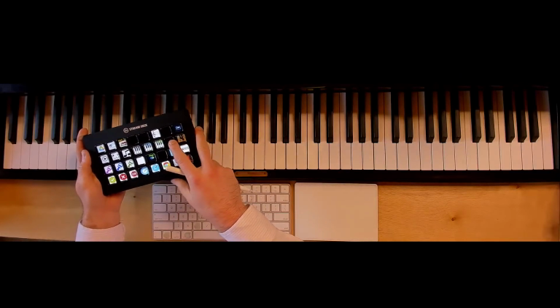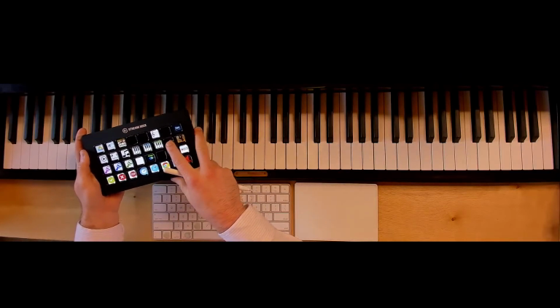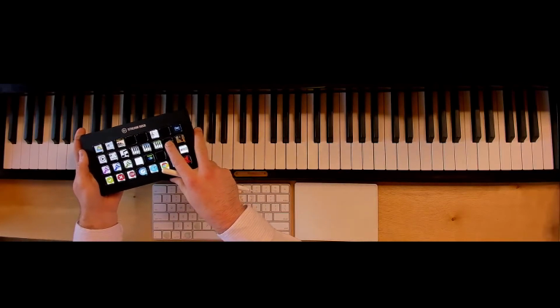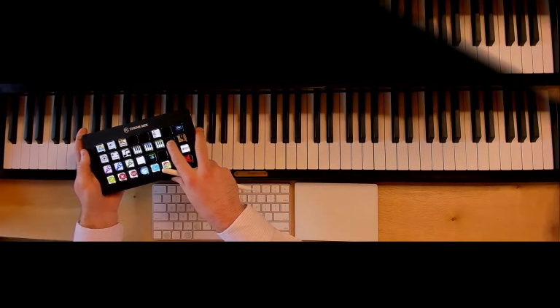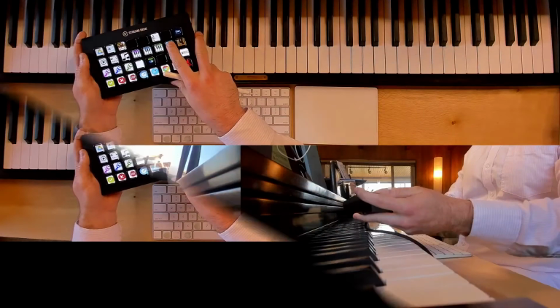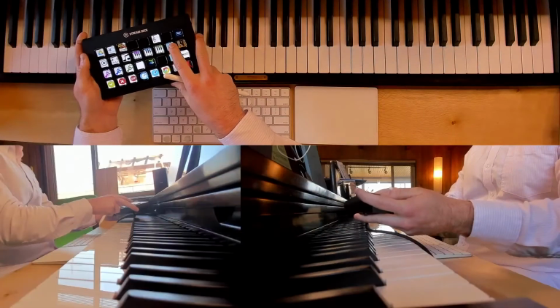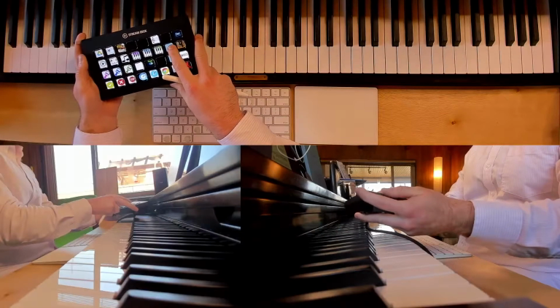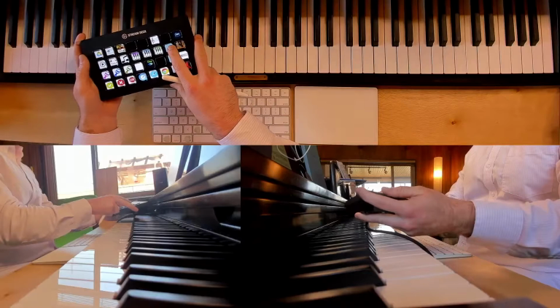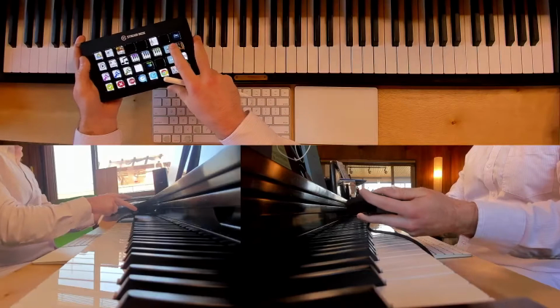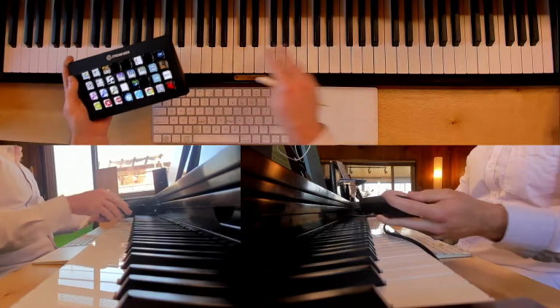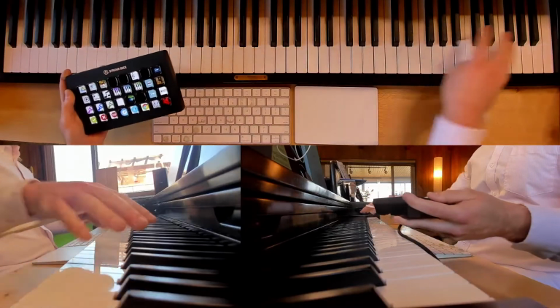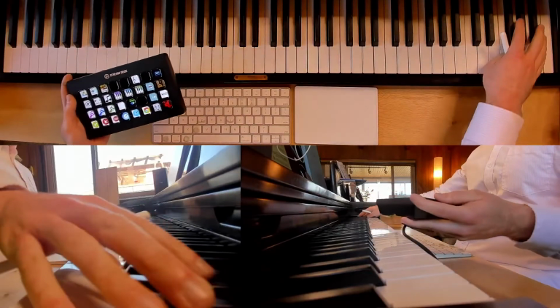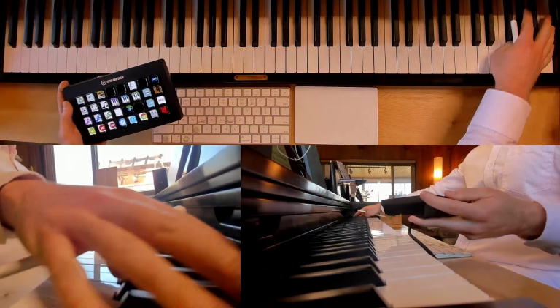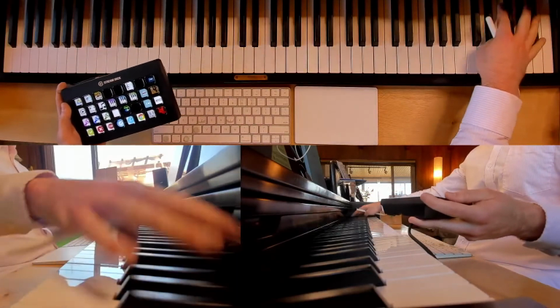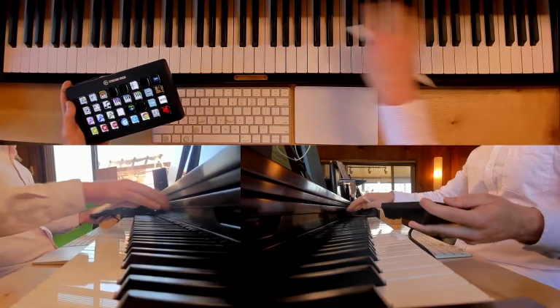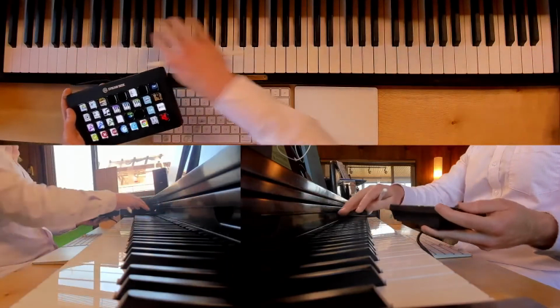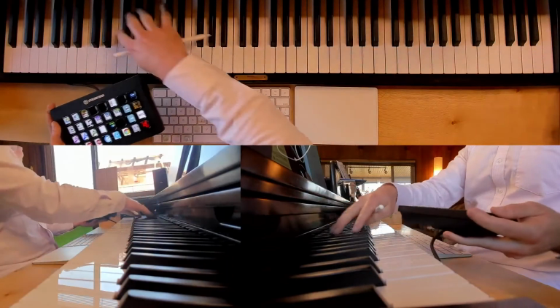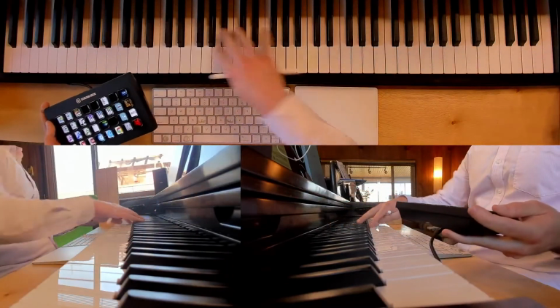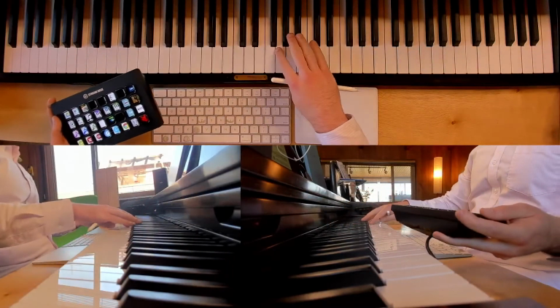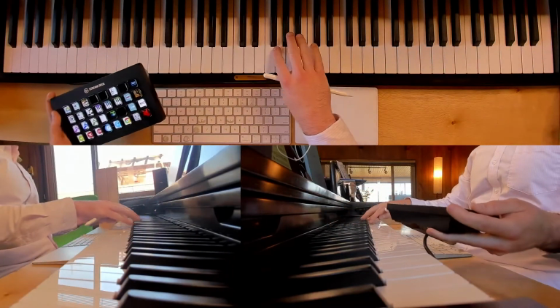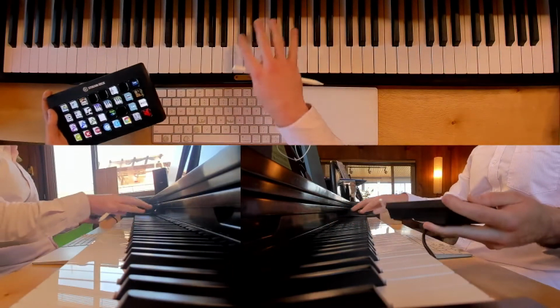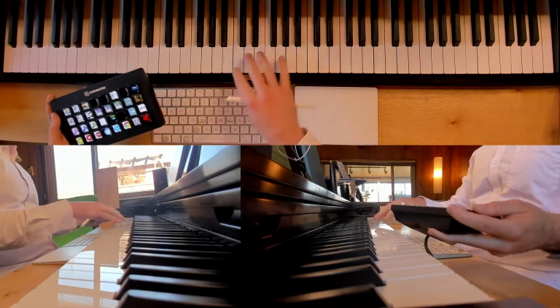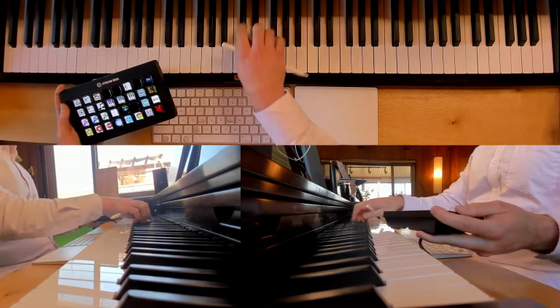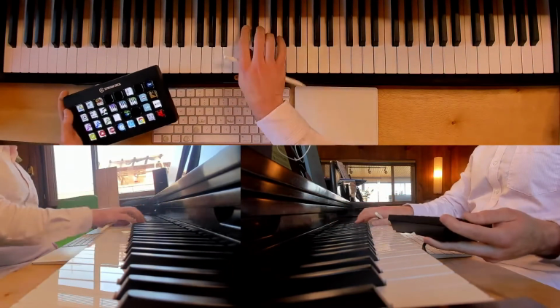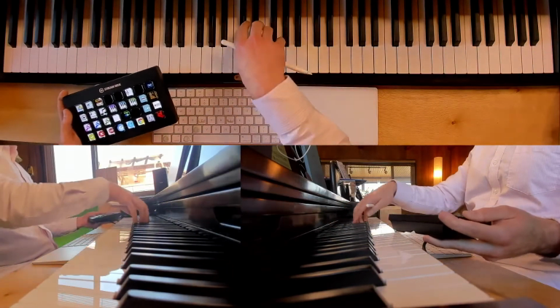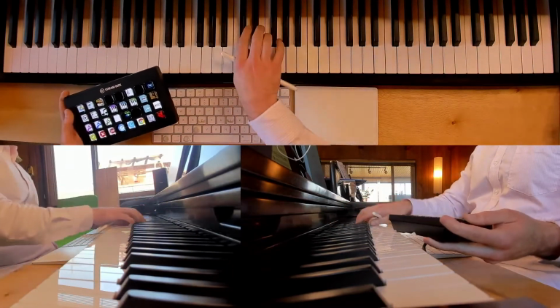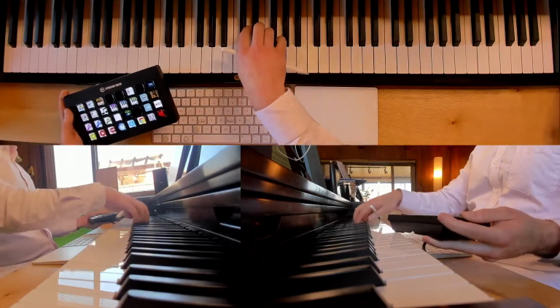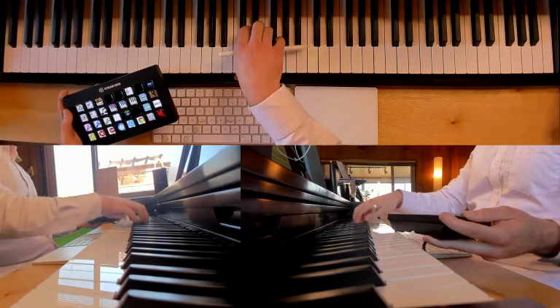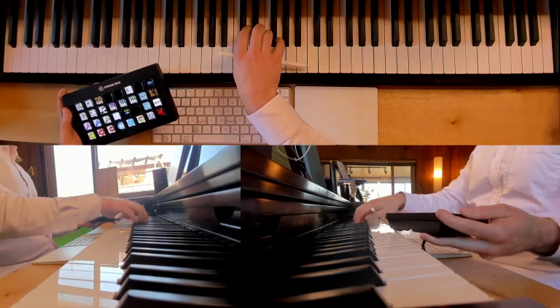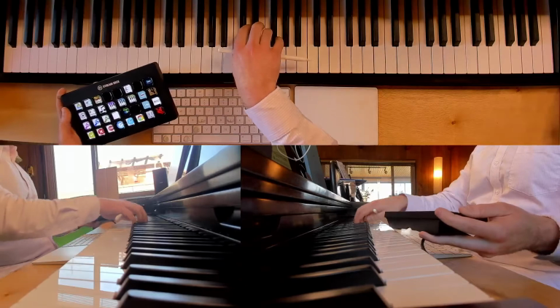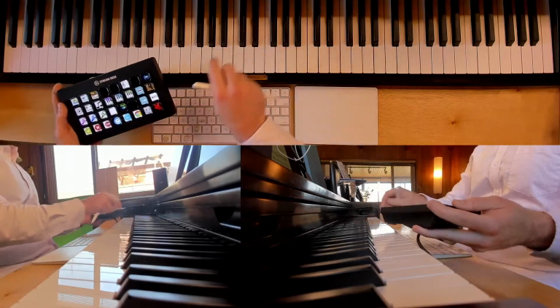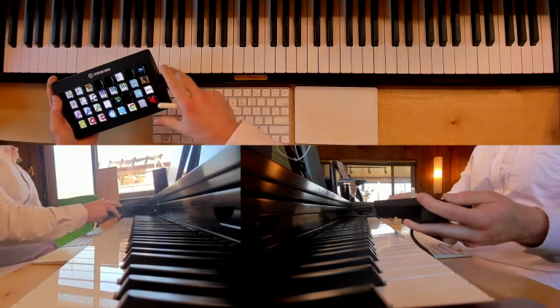And with OBS, I can do composite shots like this so I can show like the piano overhead, but also like a side view for technique.